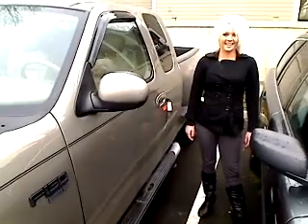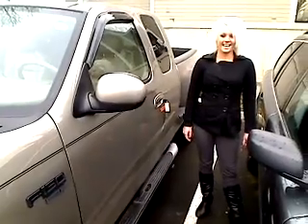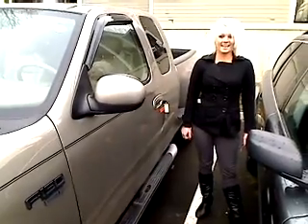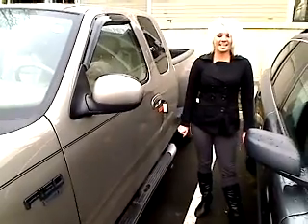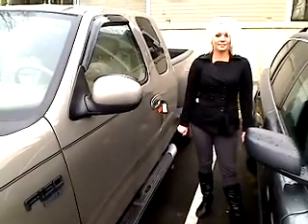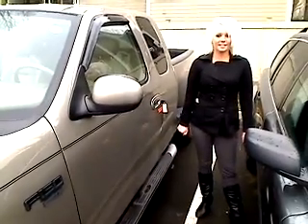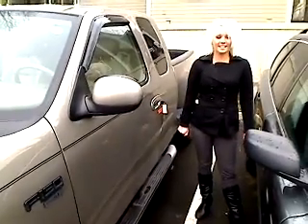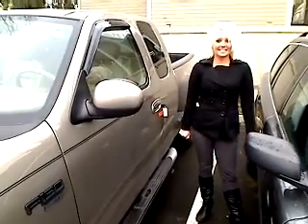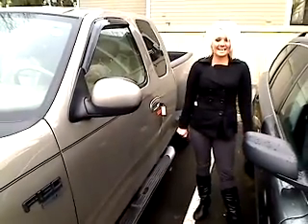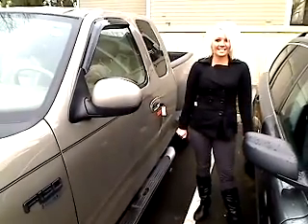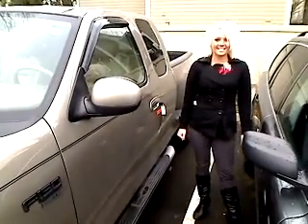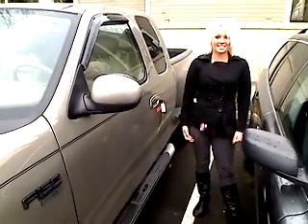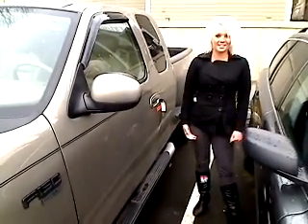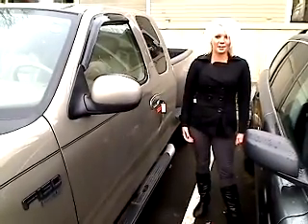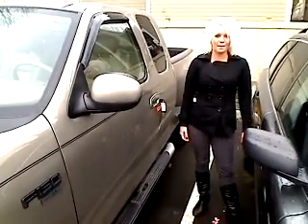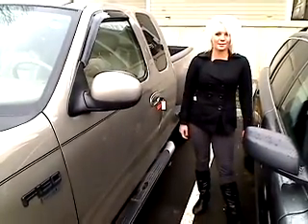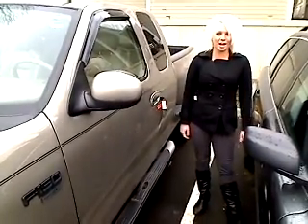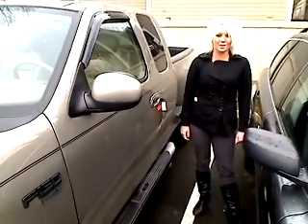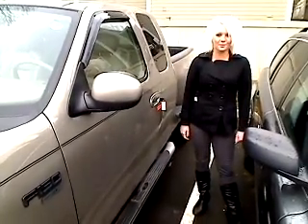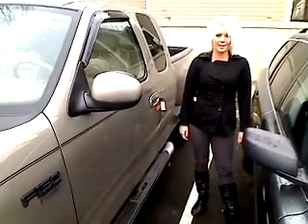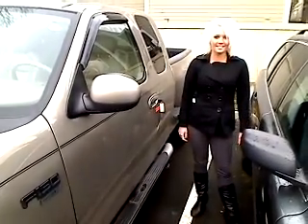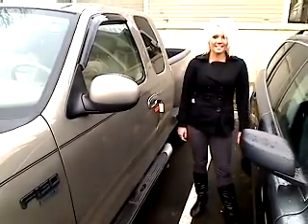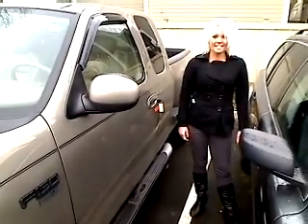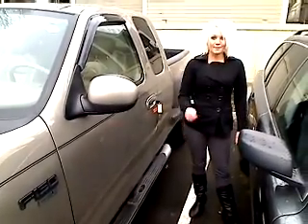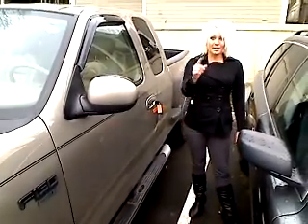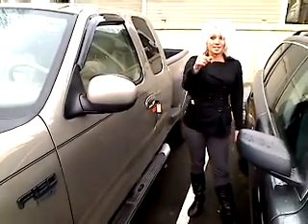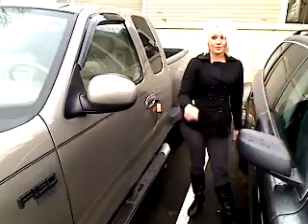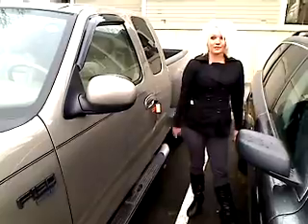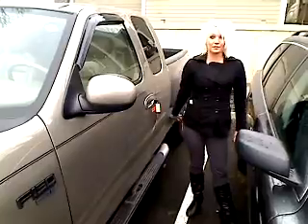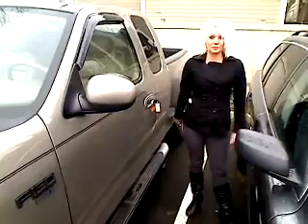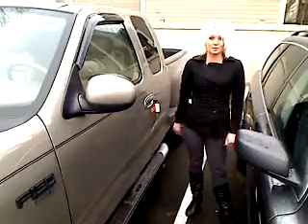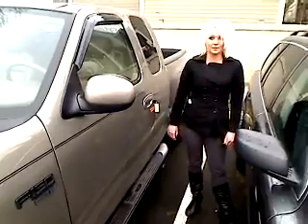Hey guys, thanks for clicking that link. It's Ashley here at Auburn's Auto Point, taking you on a virtual tour.